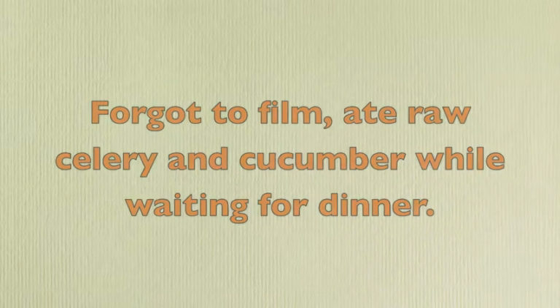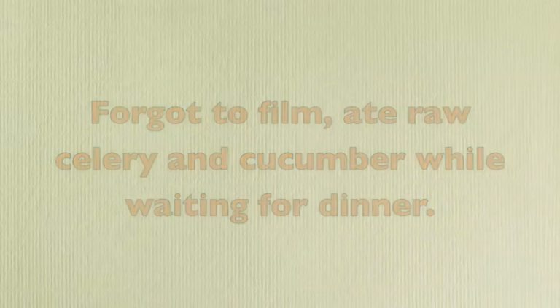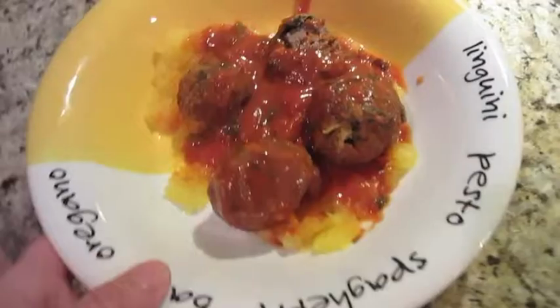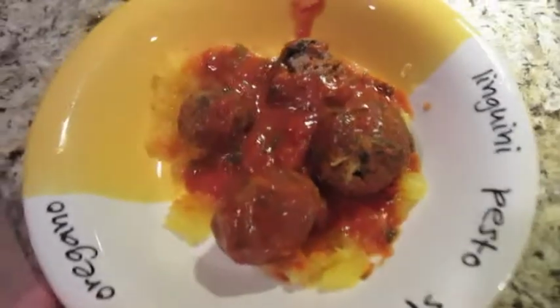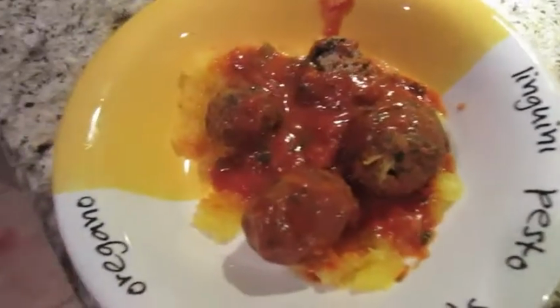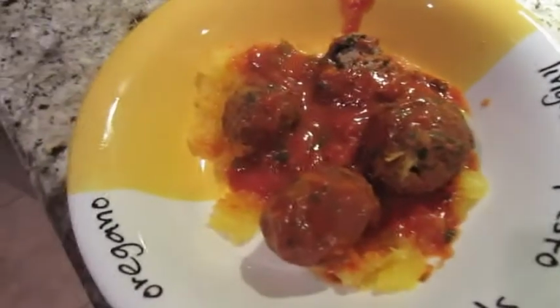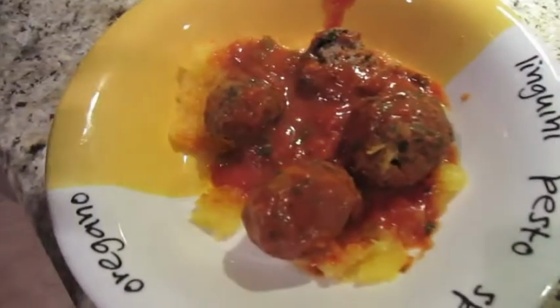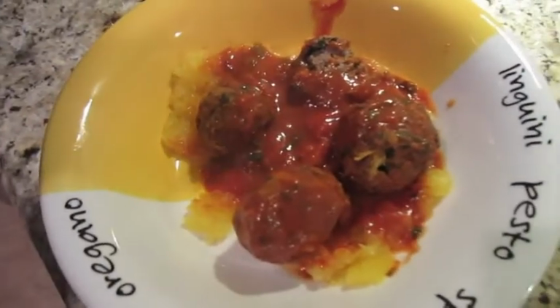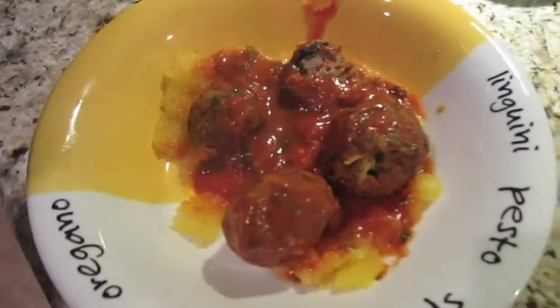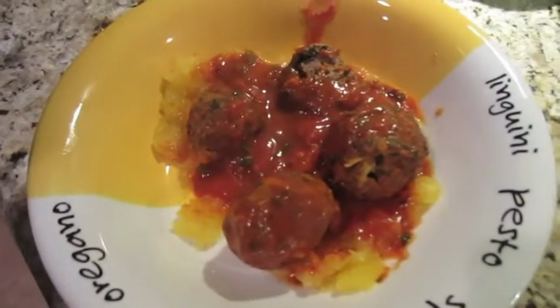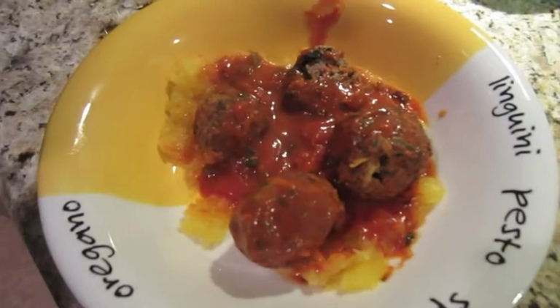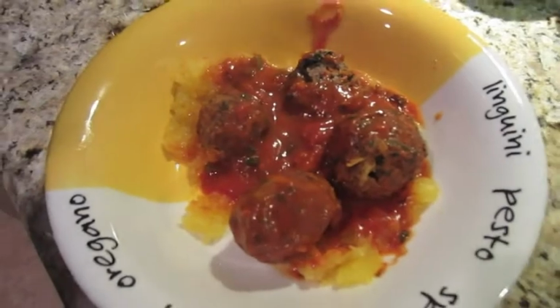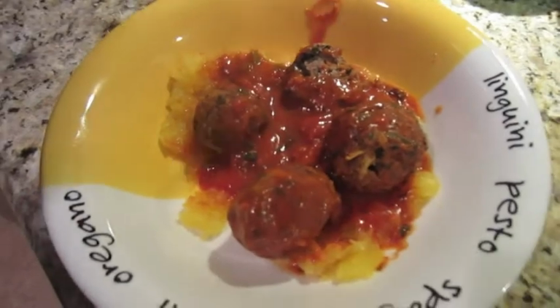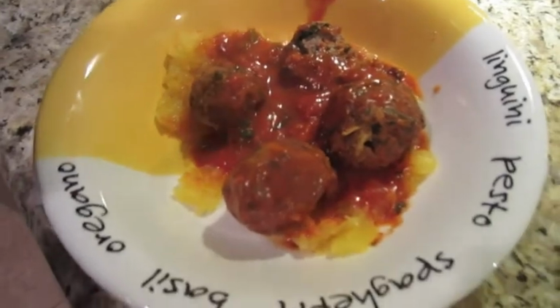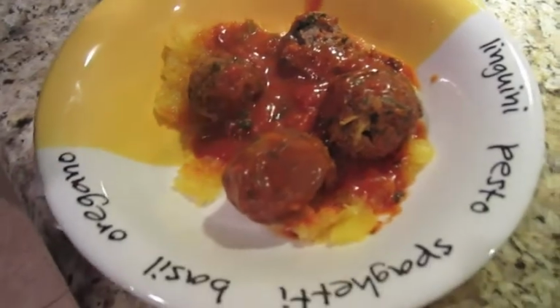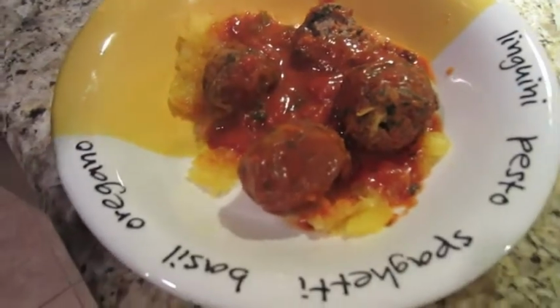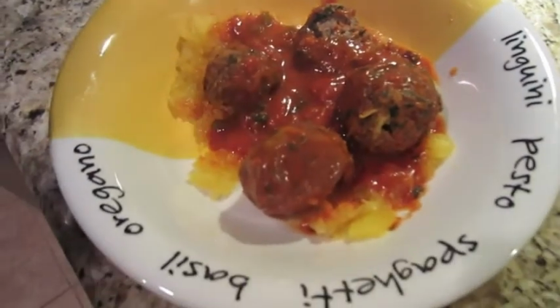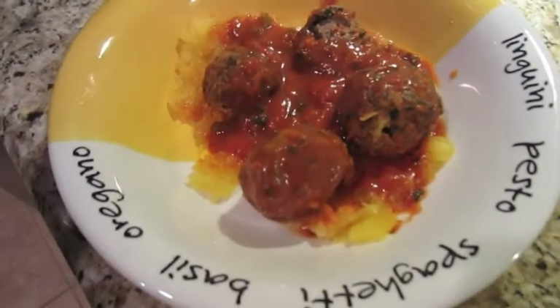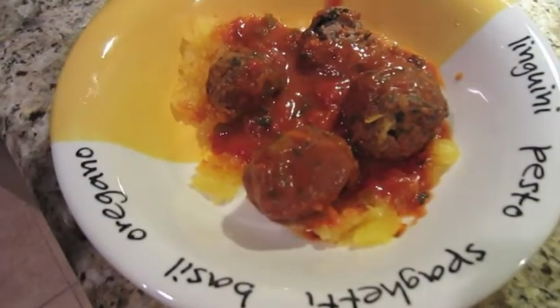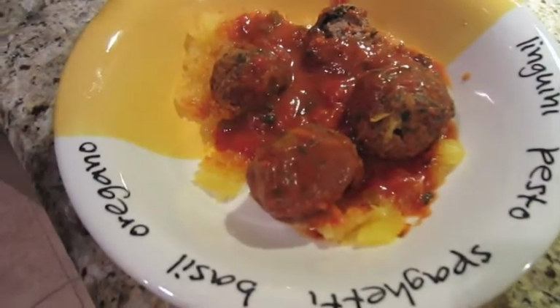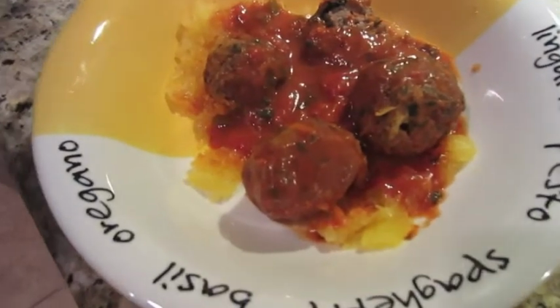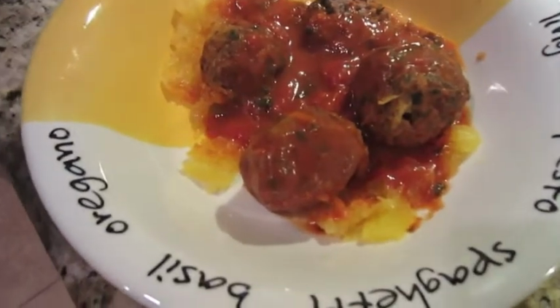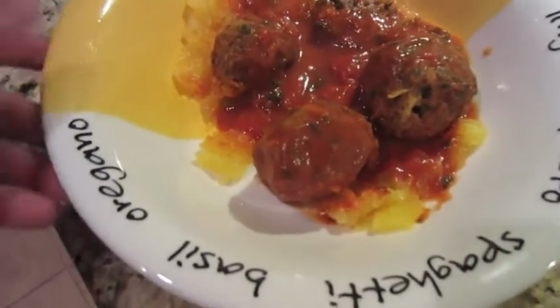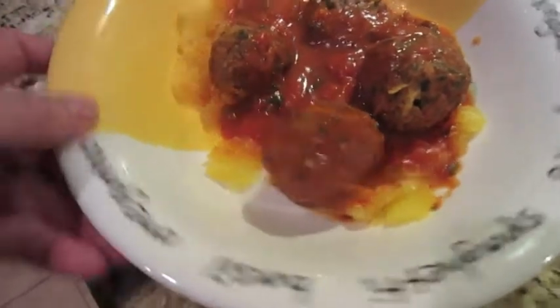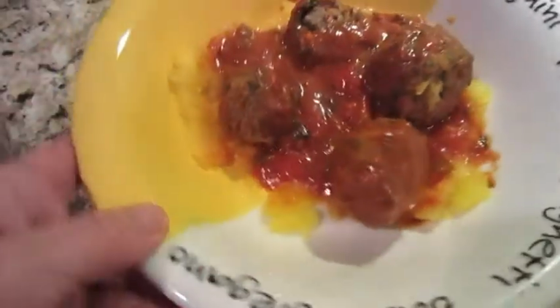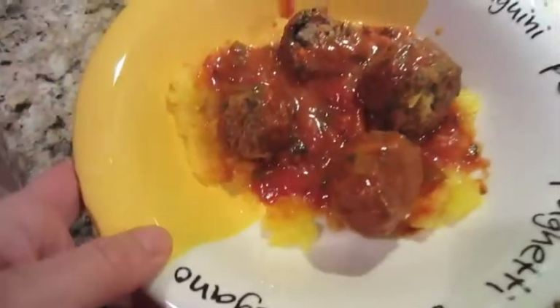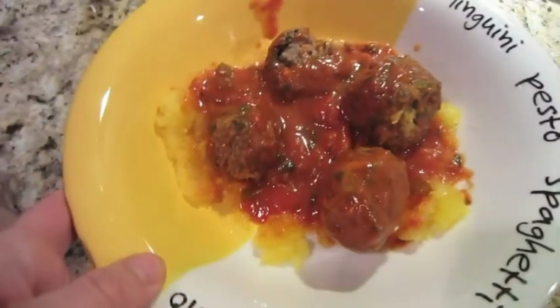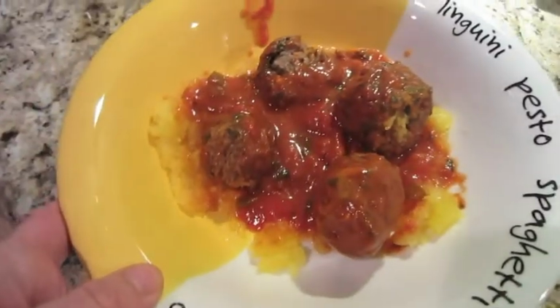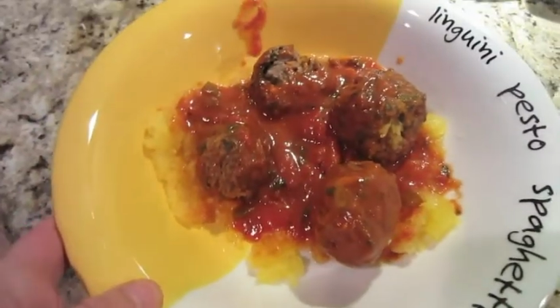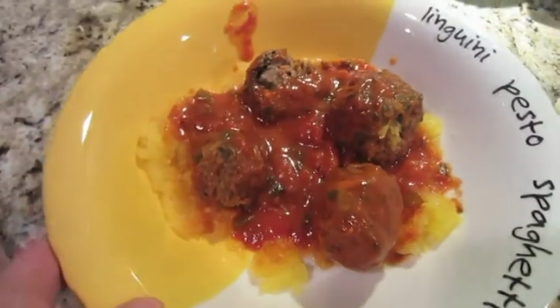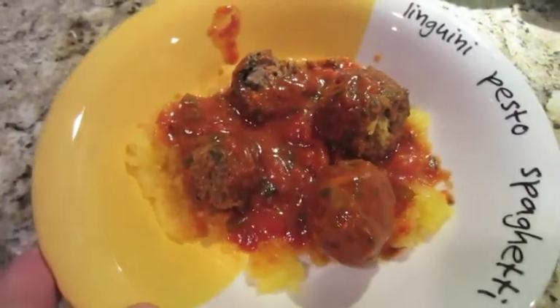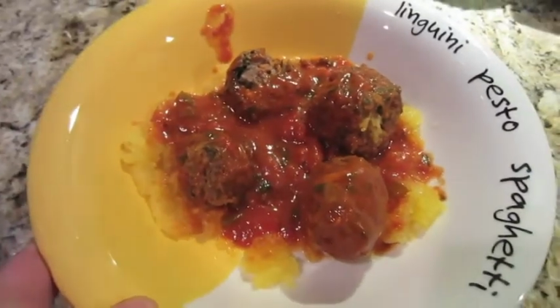For dinner I have meatballs, spaghetti squash, and spaghetti sauce.